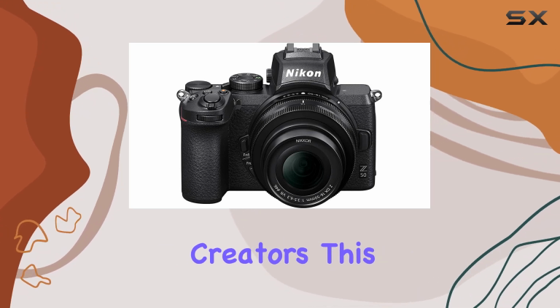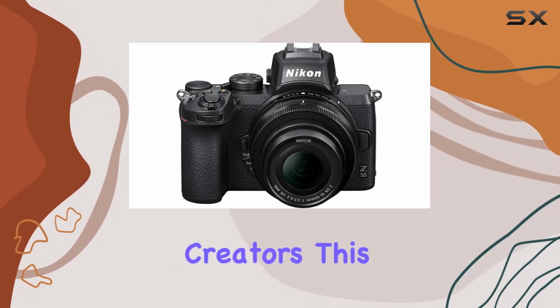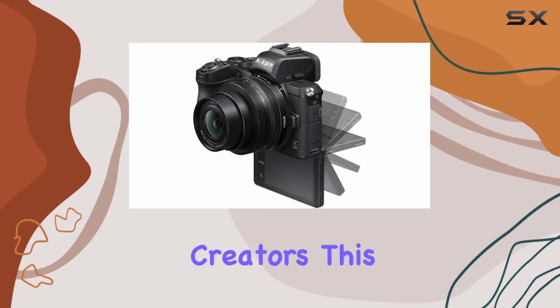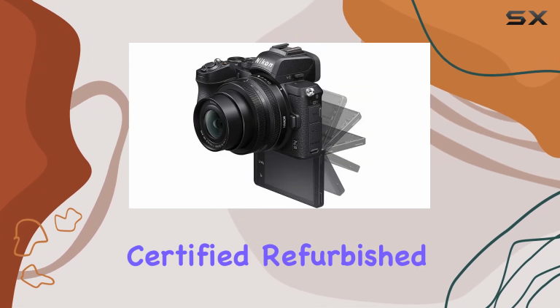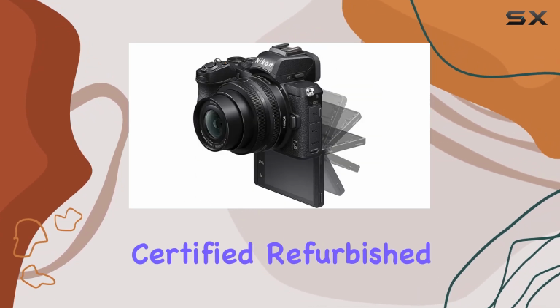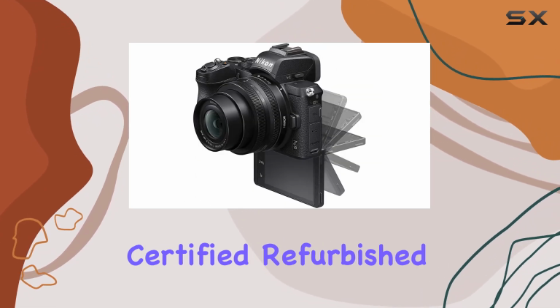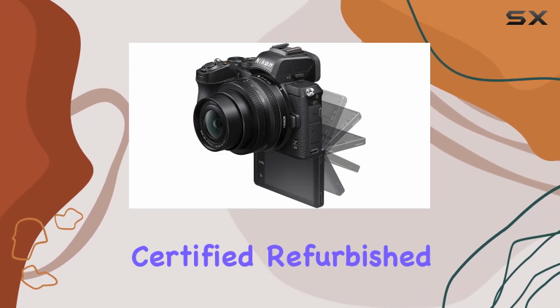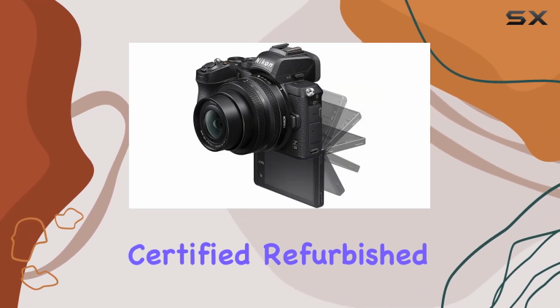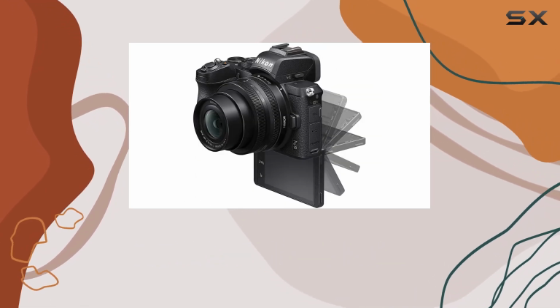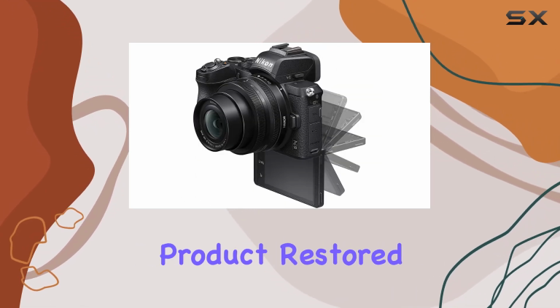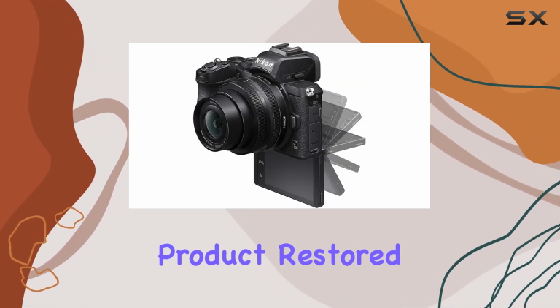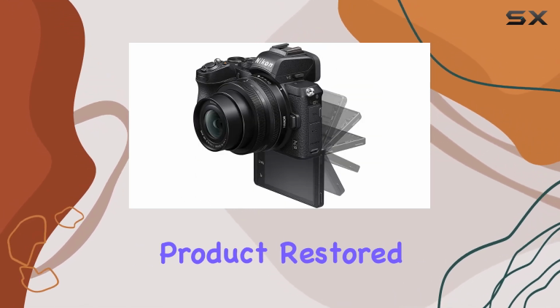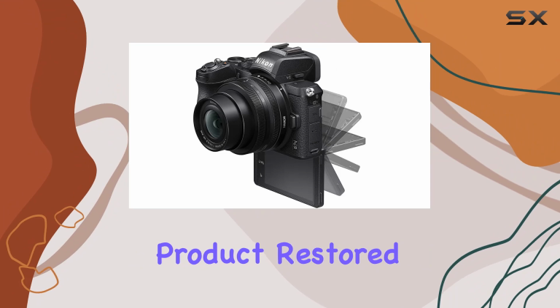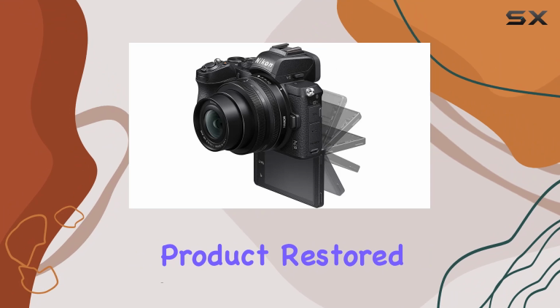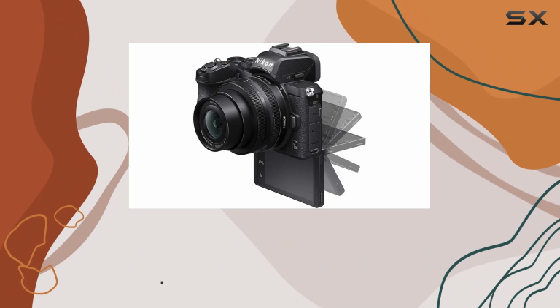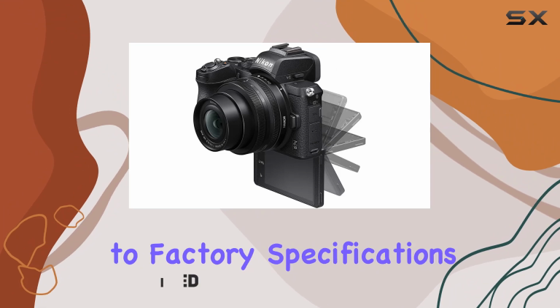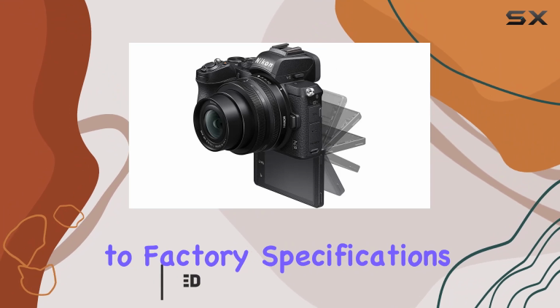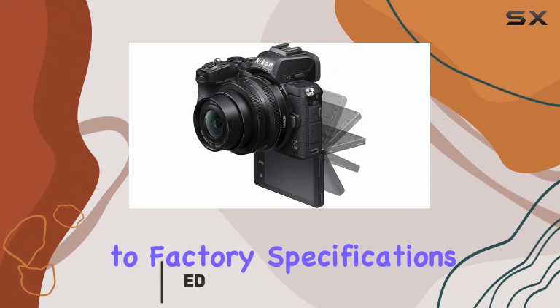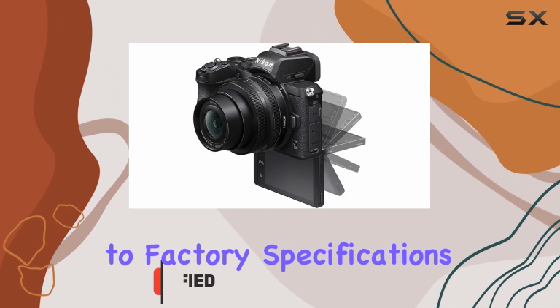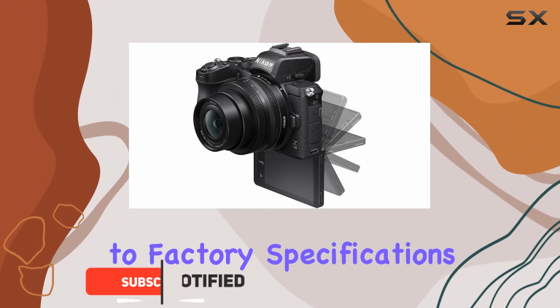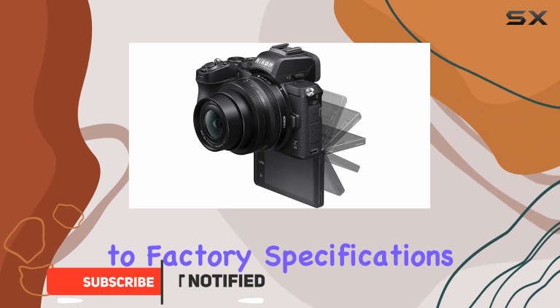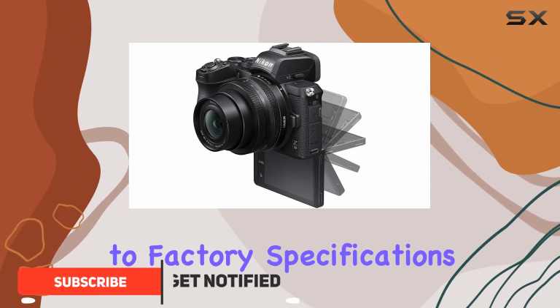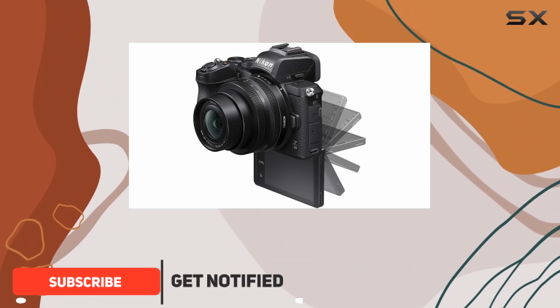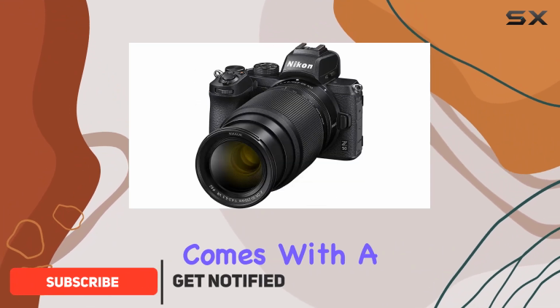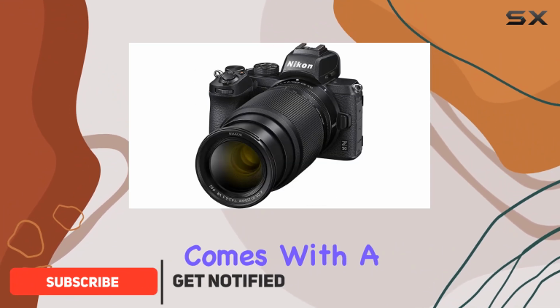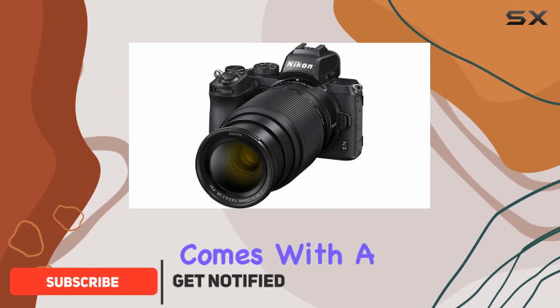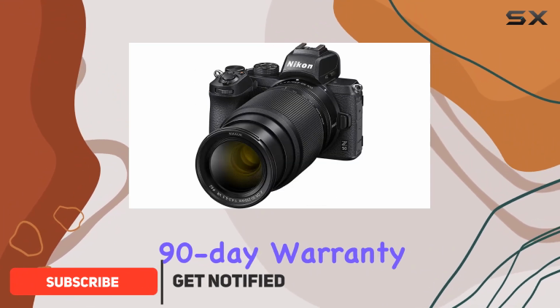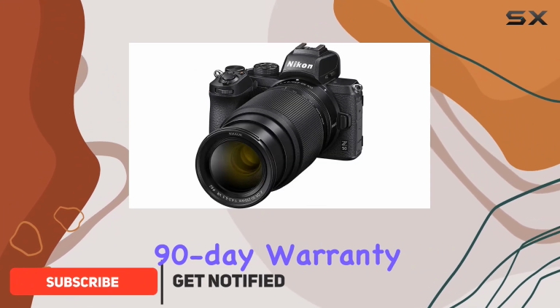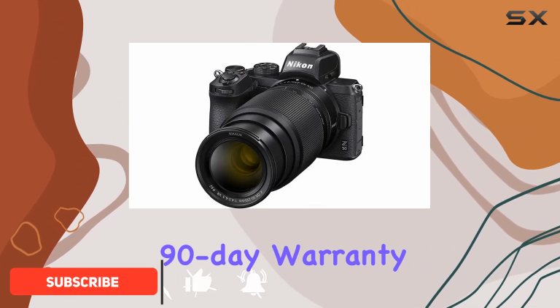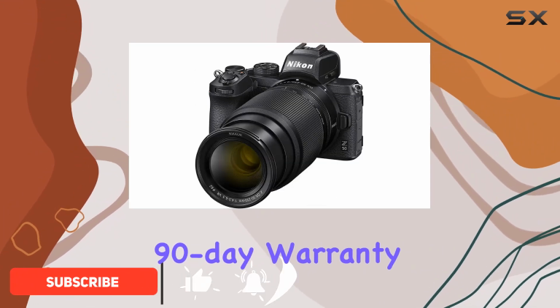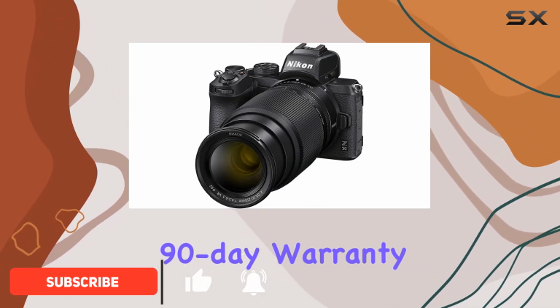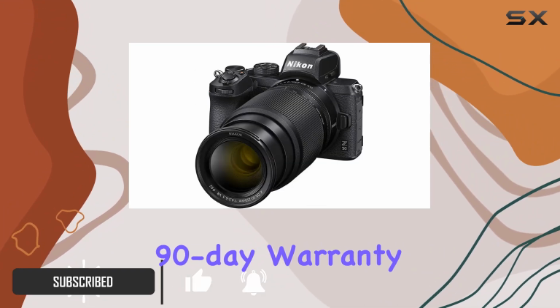This certified refurbished product, restored to factory specifications, comes with a 90-day warranty.